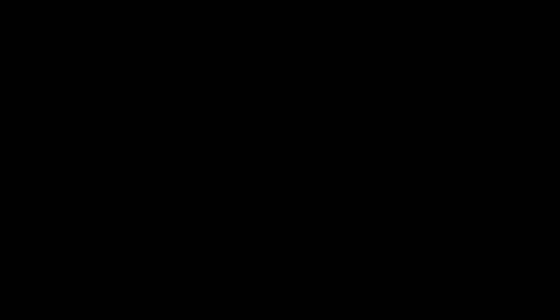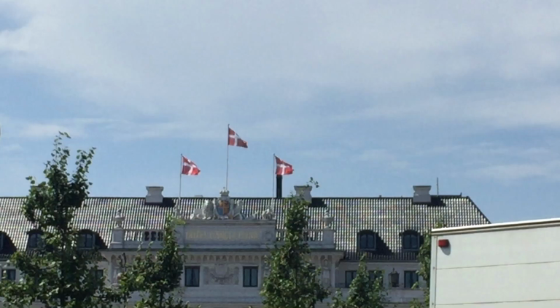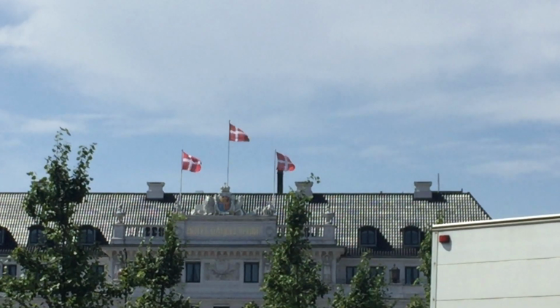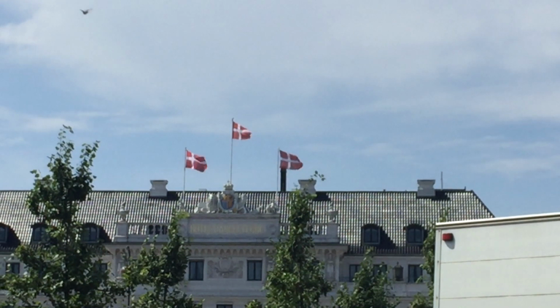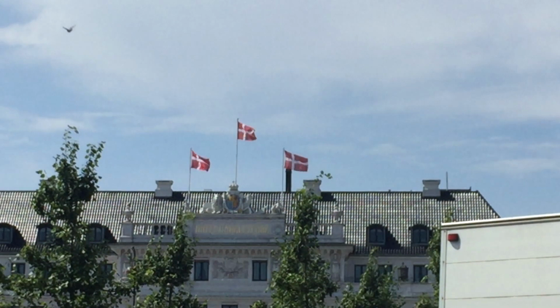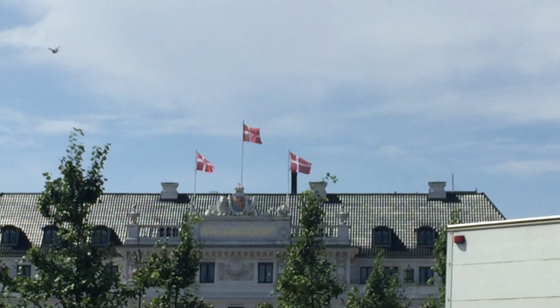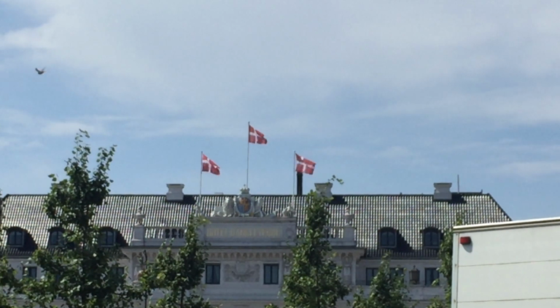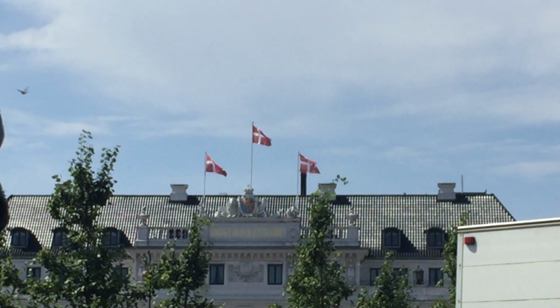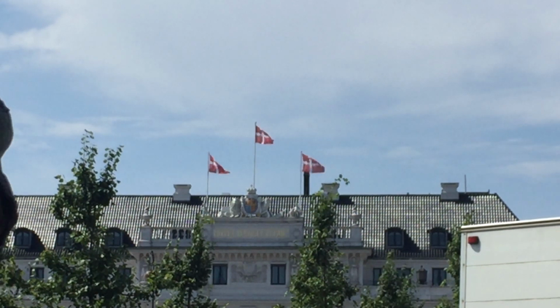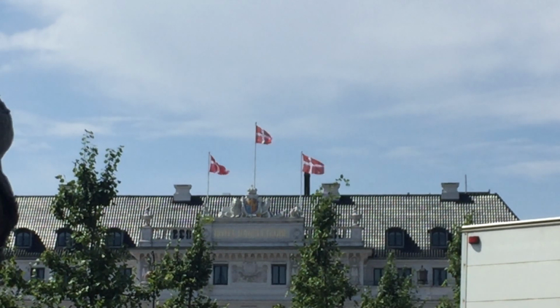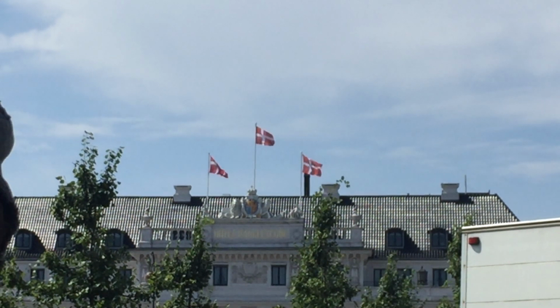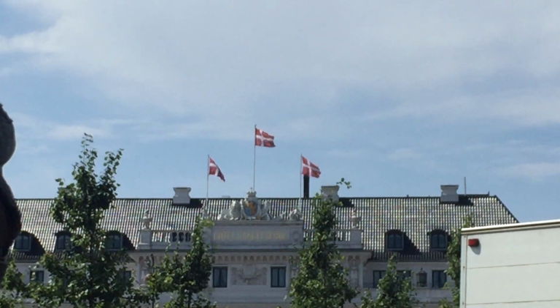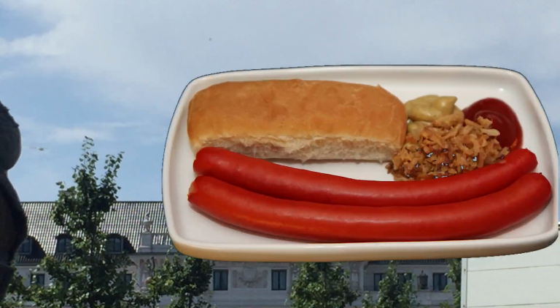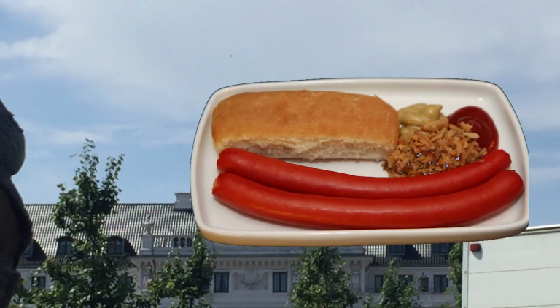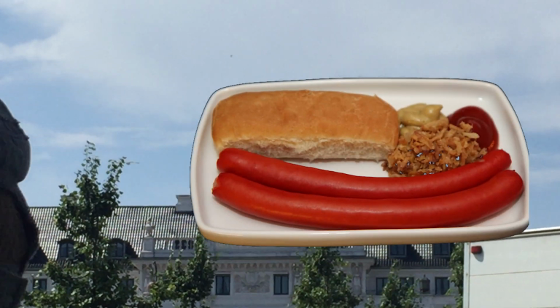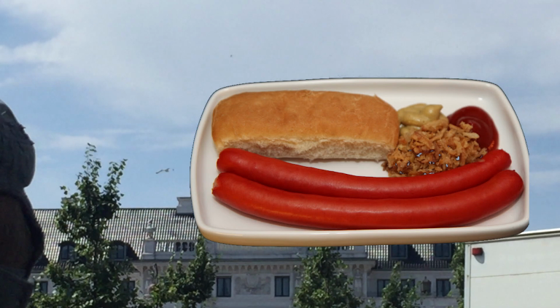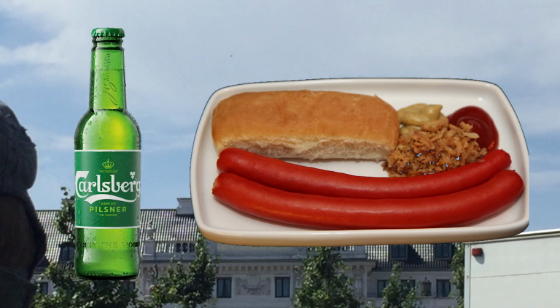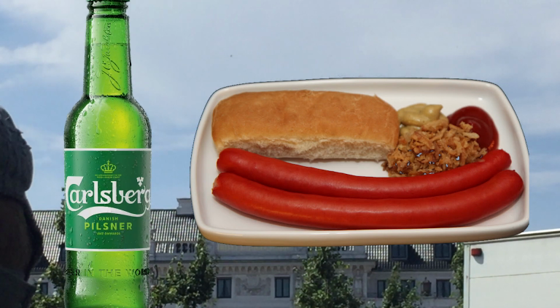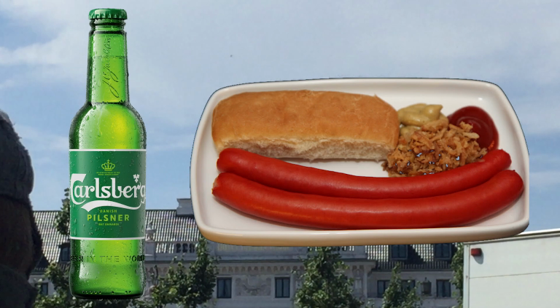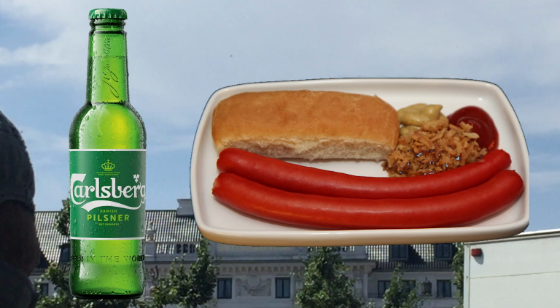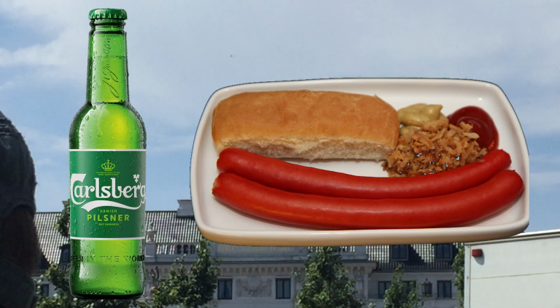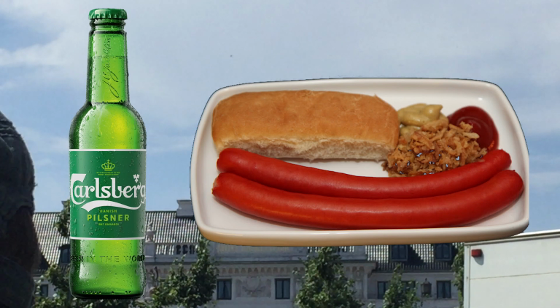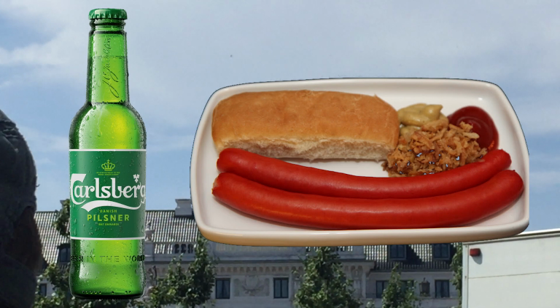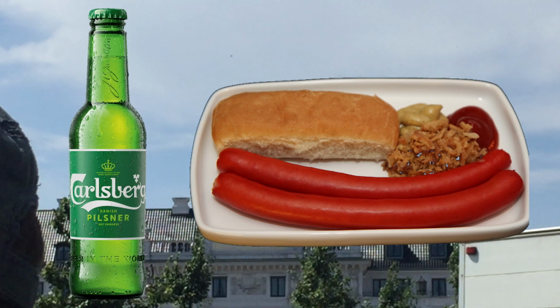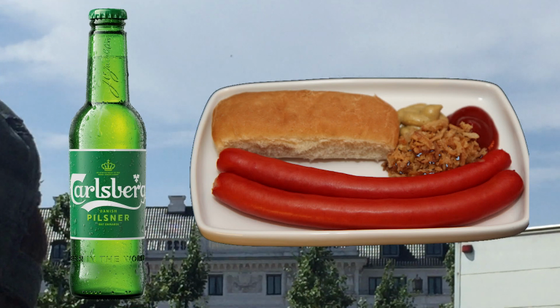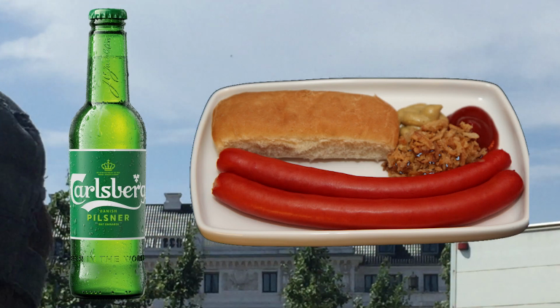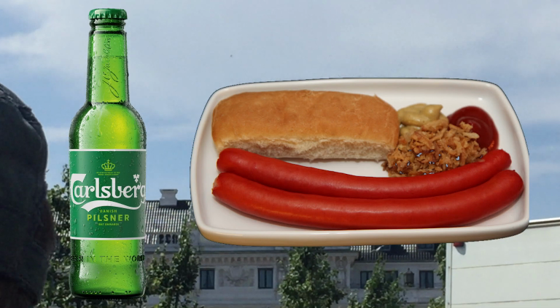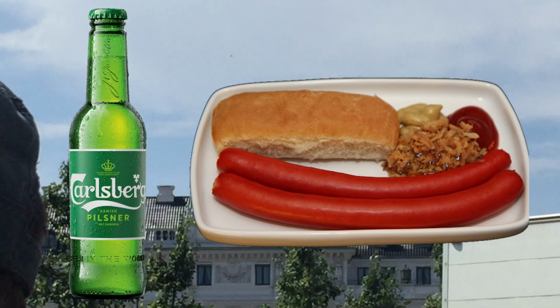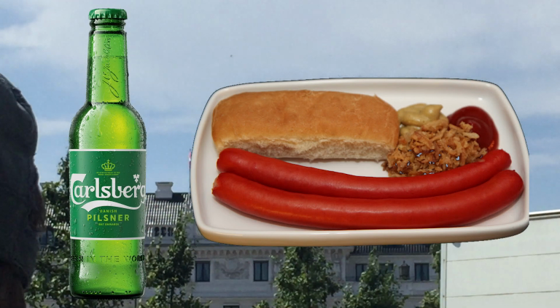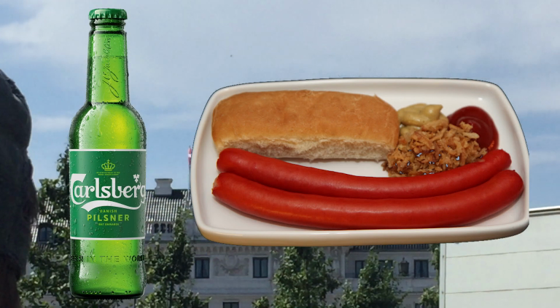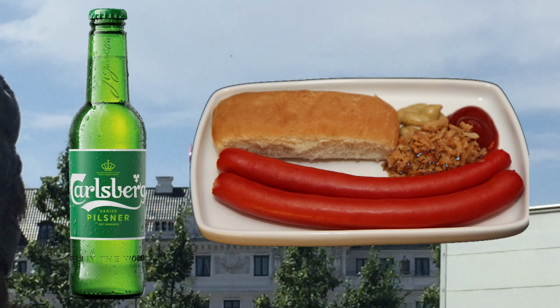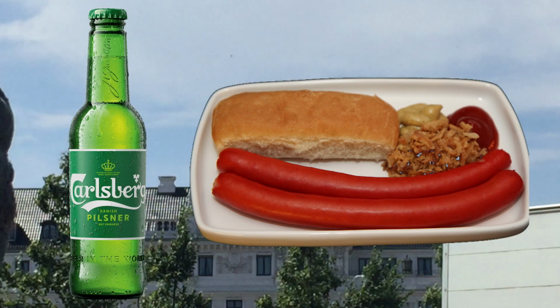Denmark, a place with Danish pastry and Carlsberg, and people who speak like this.